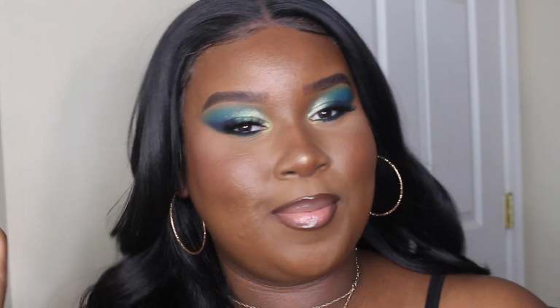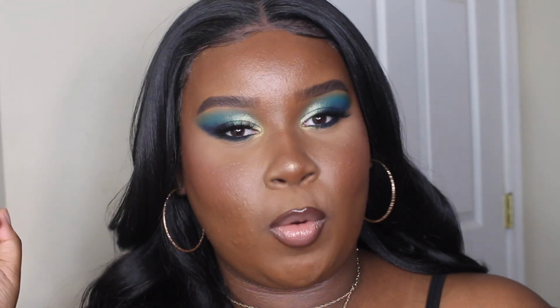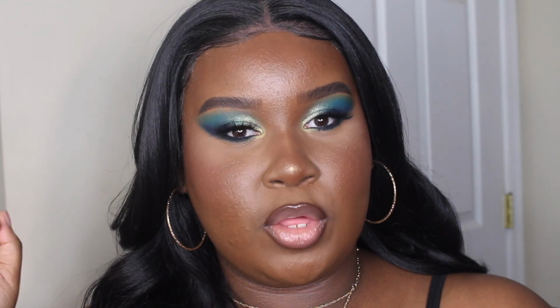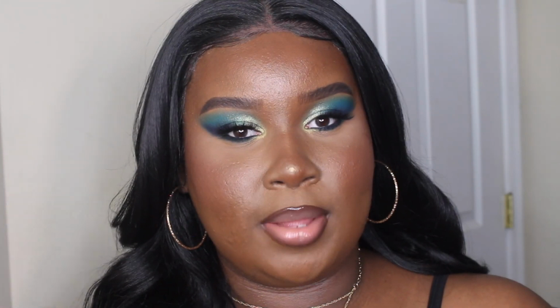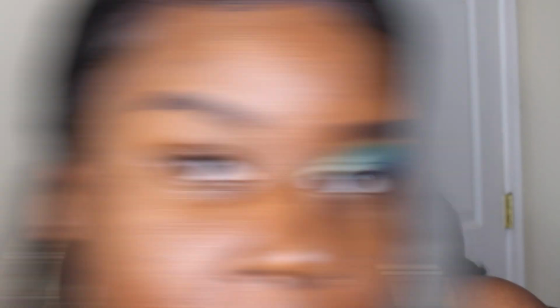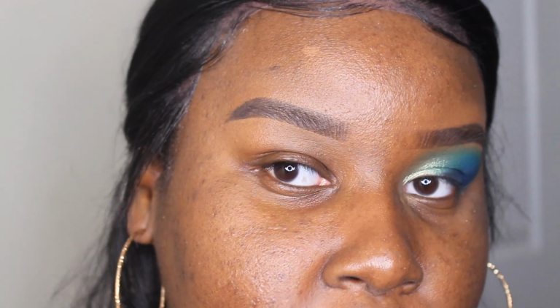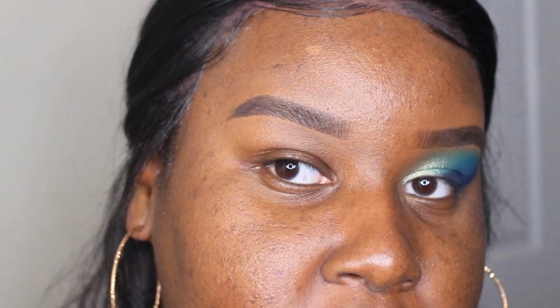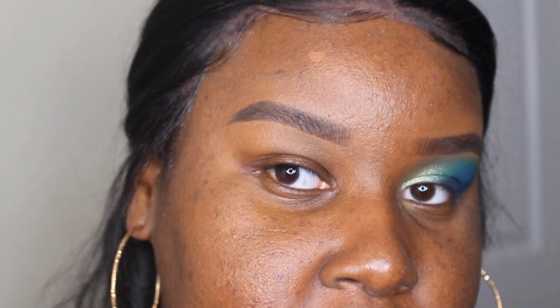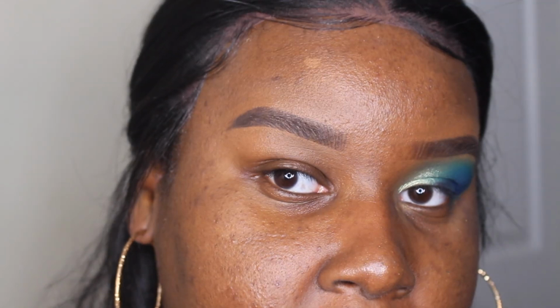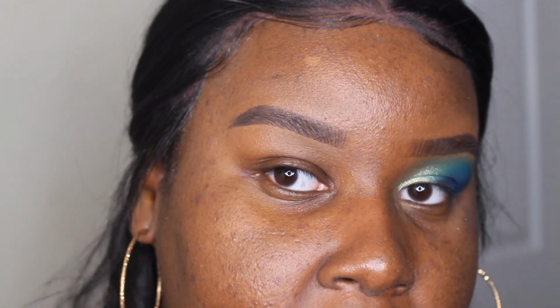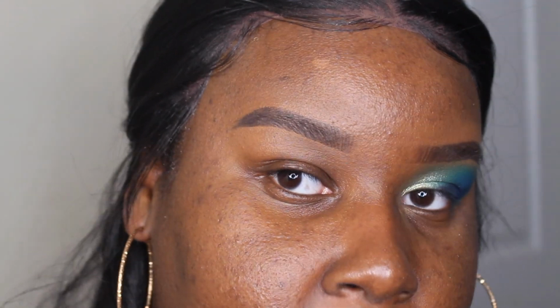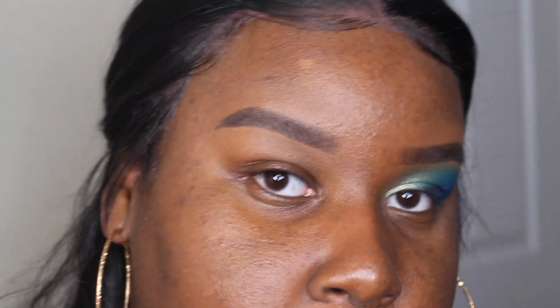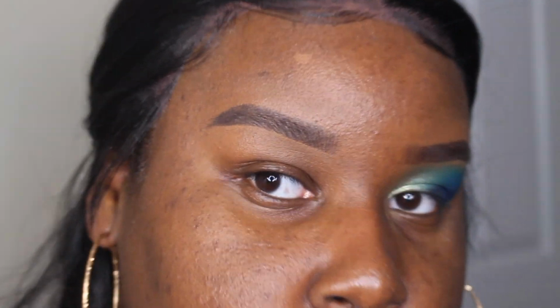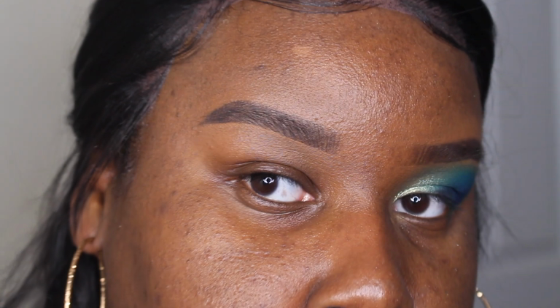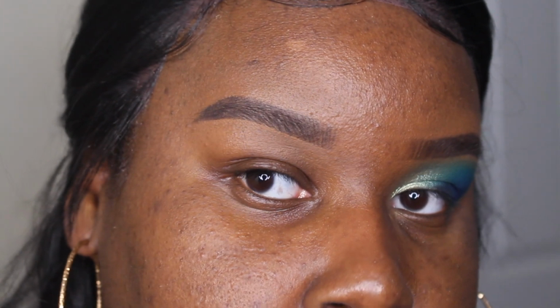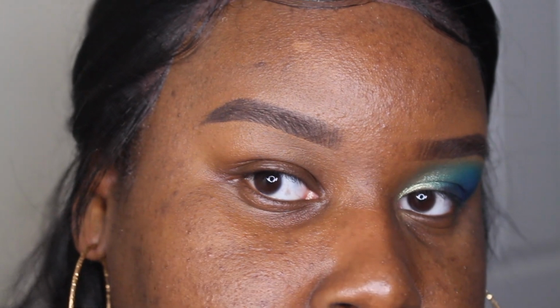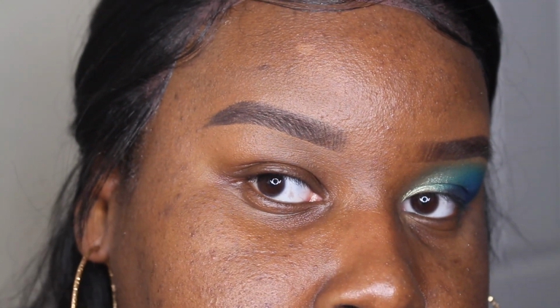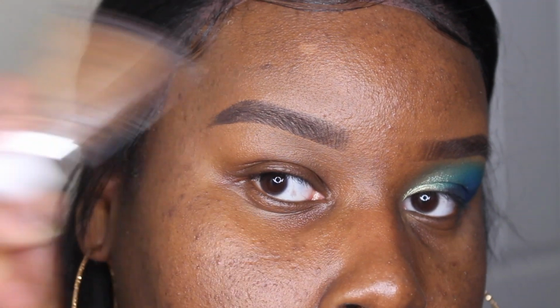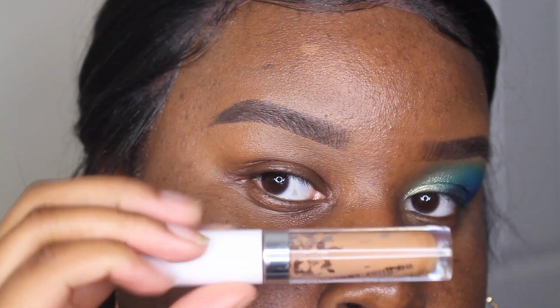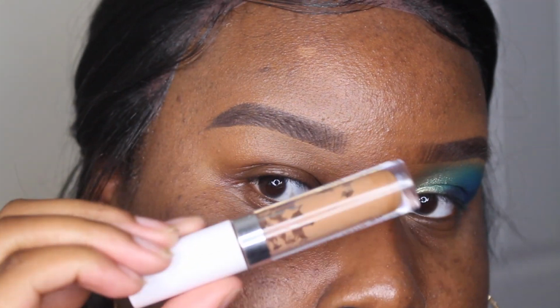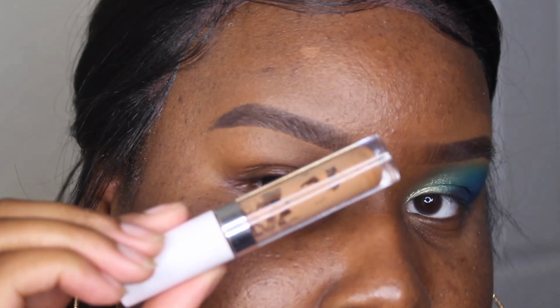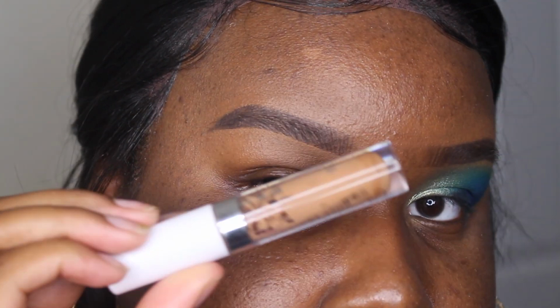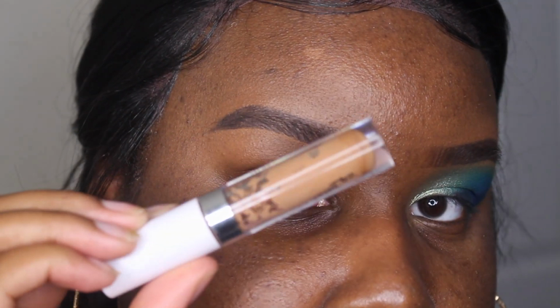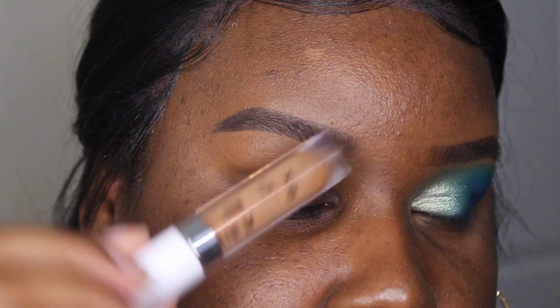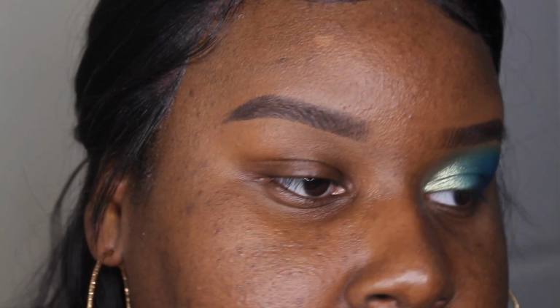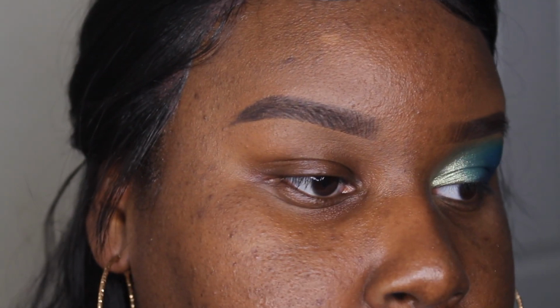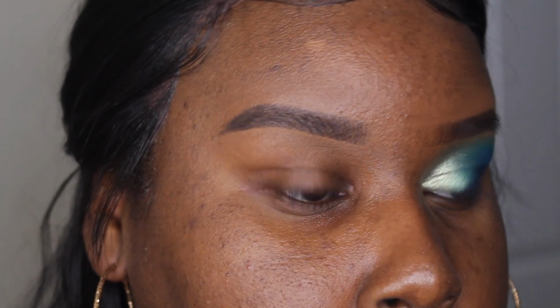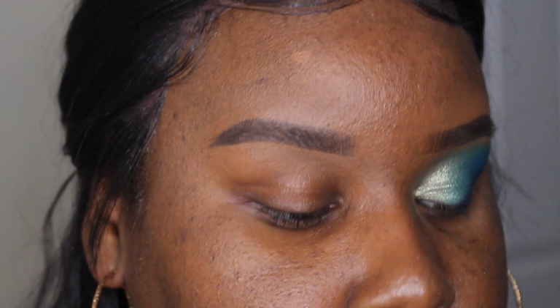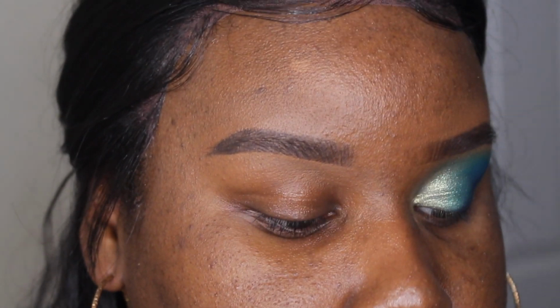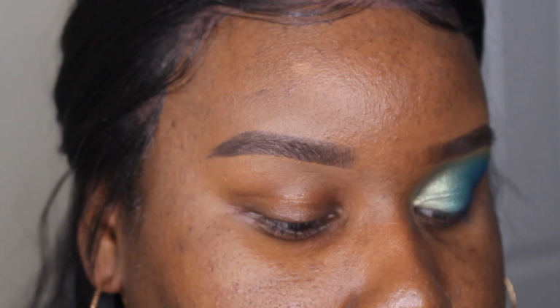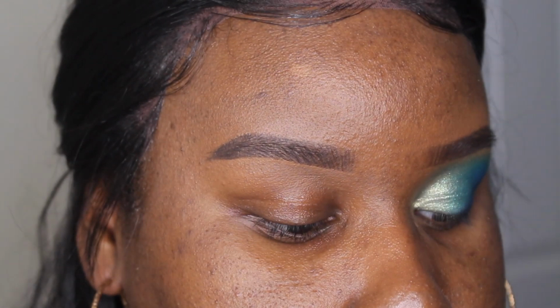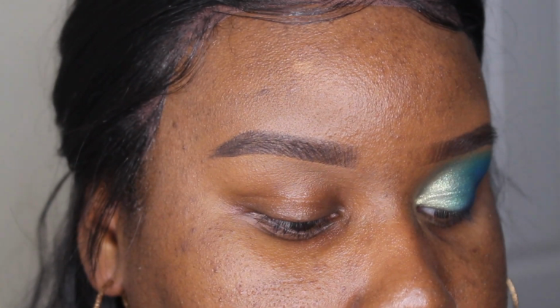The first thing I'm going to do is prime my eyelids with my Color Pop No Filter Concealer.